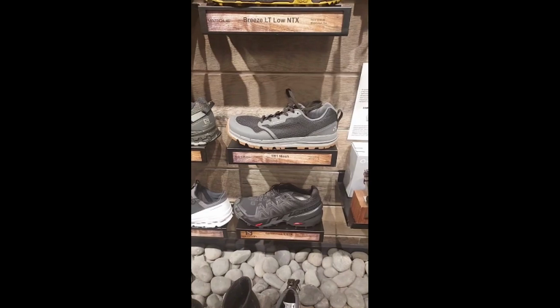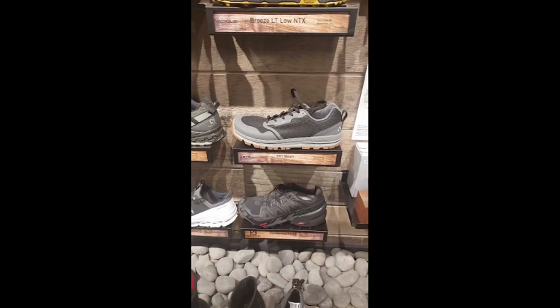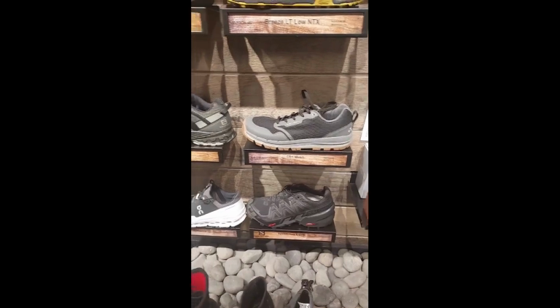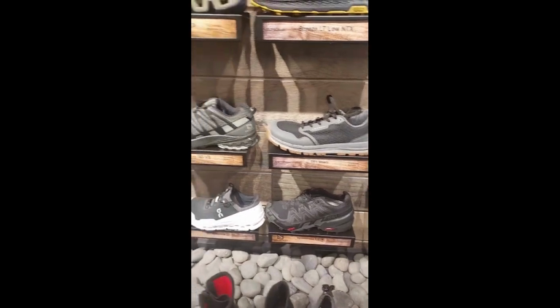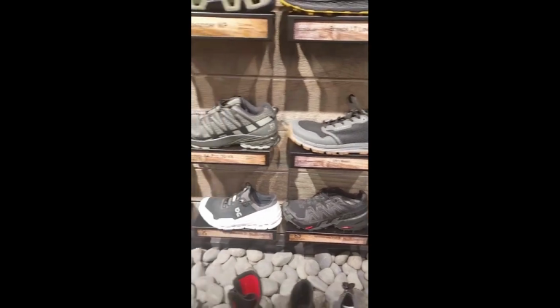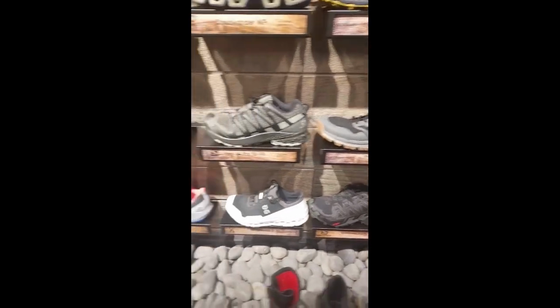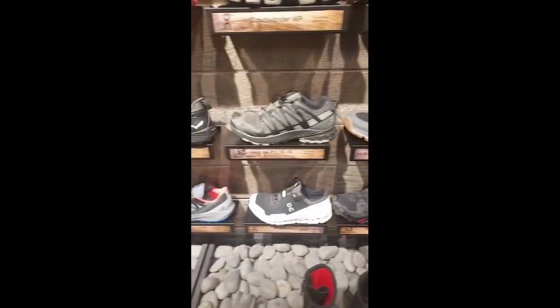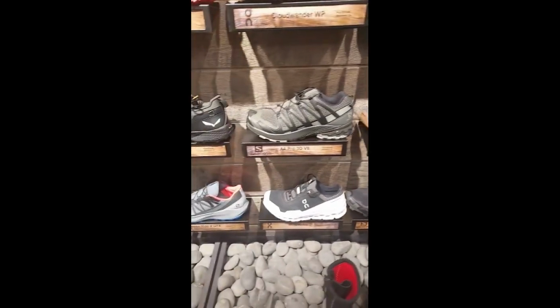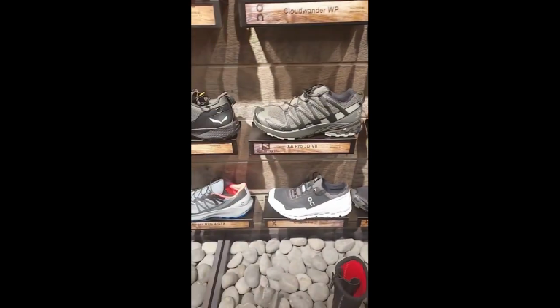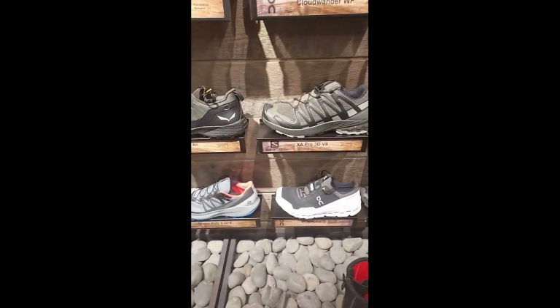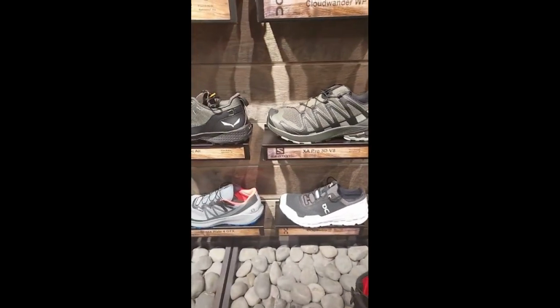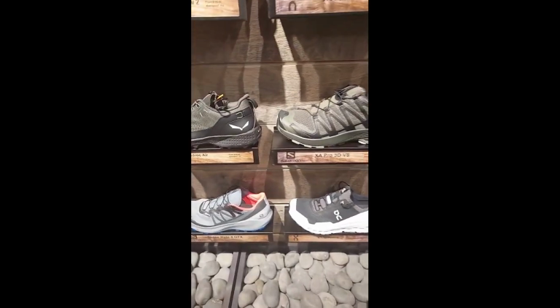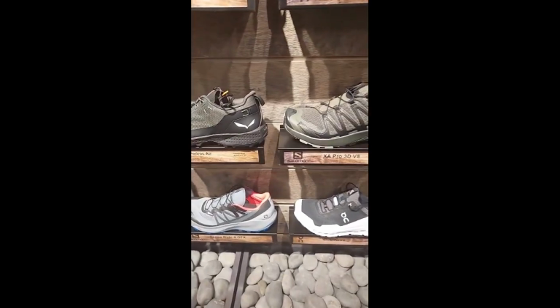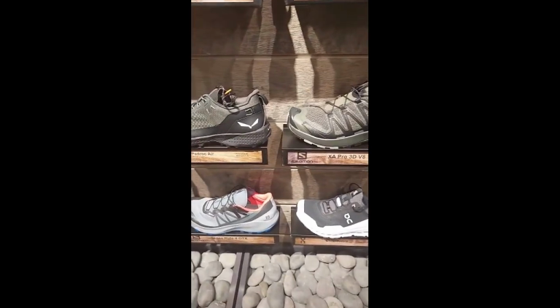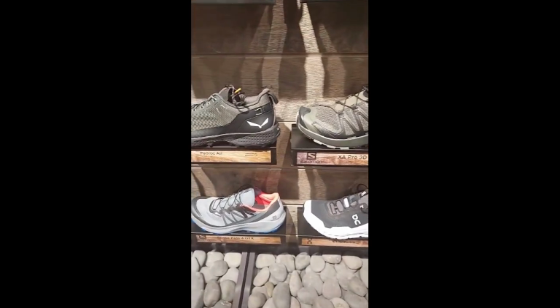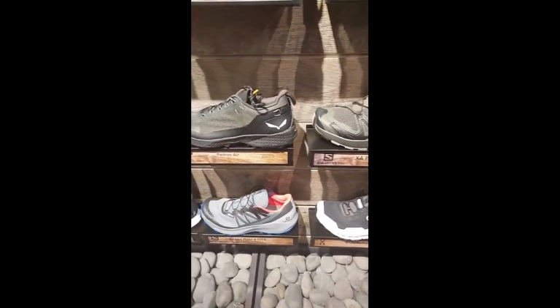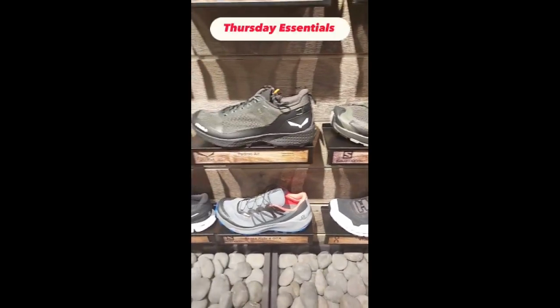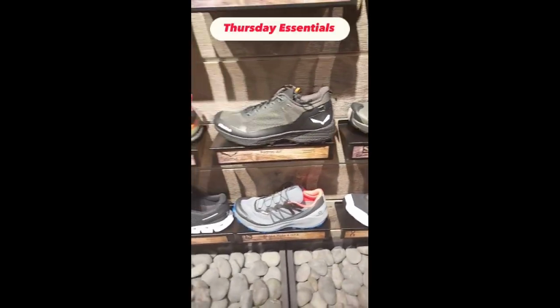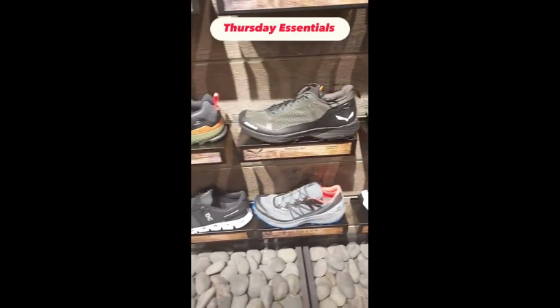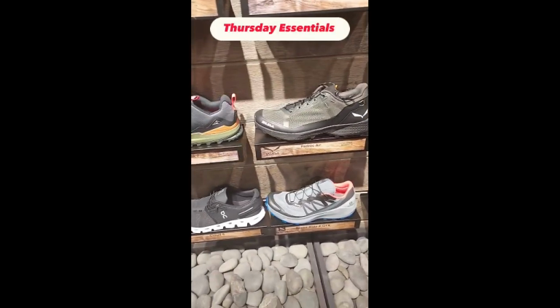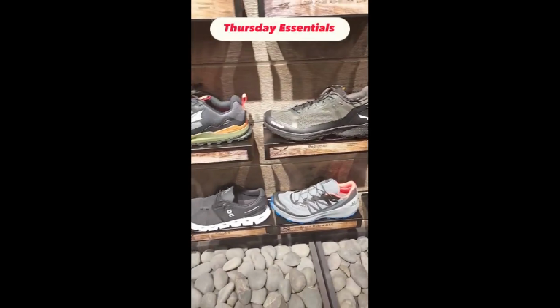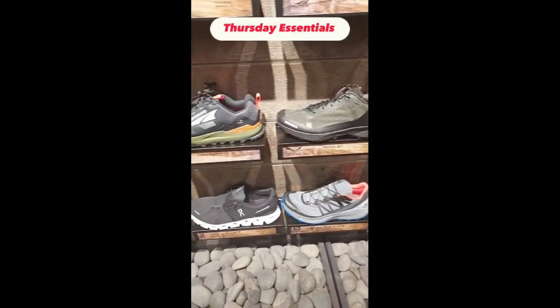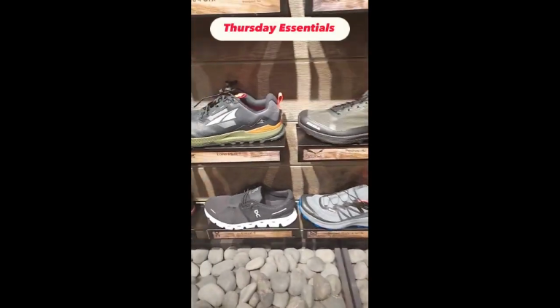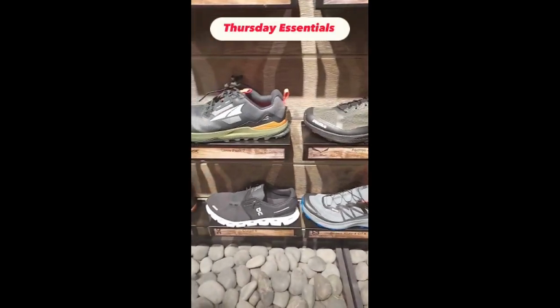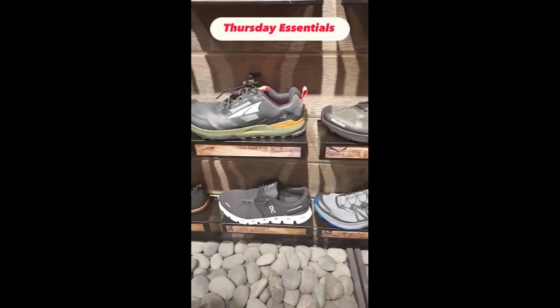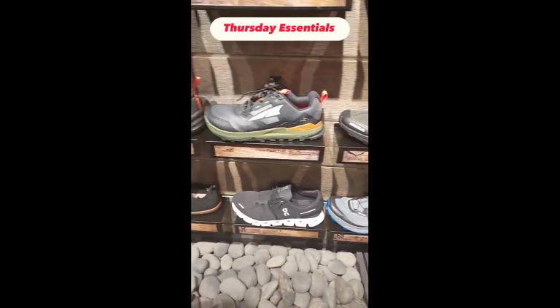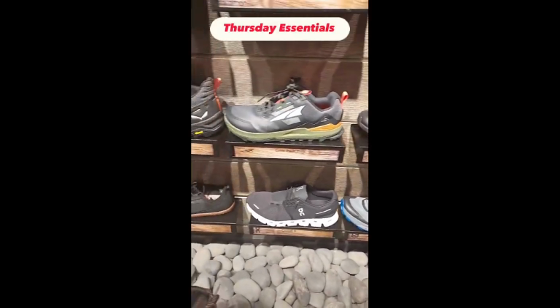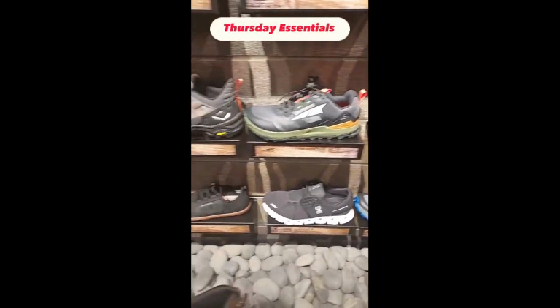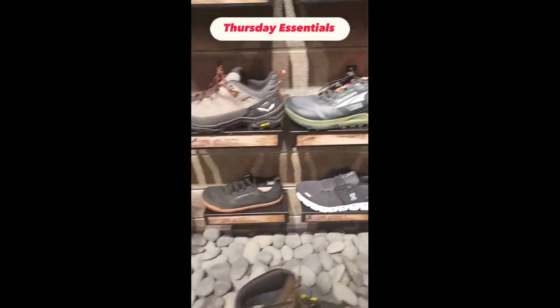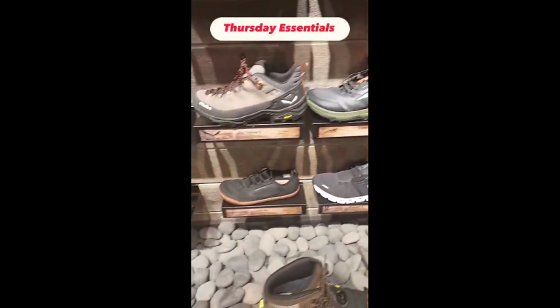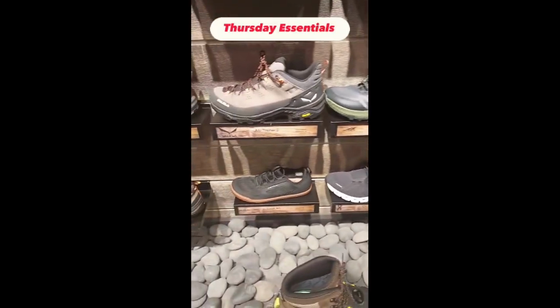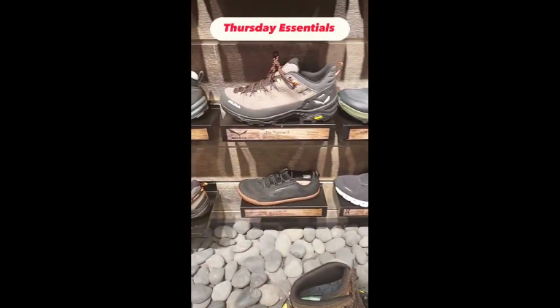It's trail running season at Bill & Paul's and we've got the shoes and accessories to get you all out there.